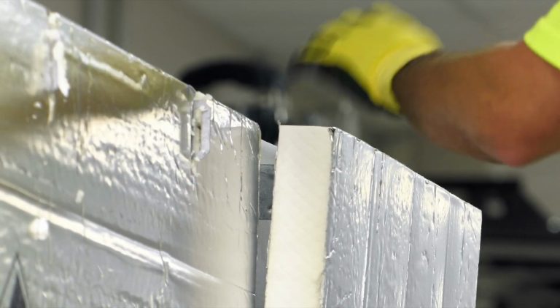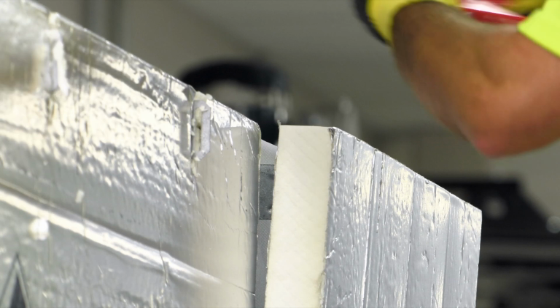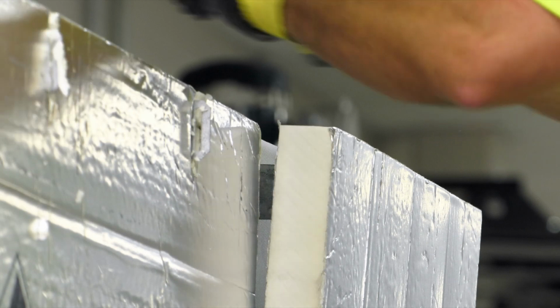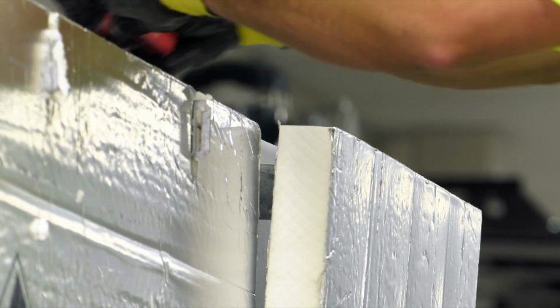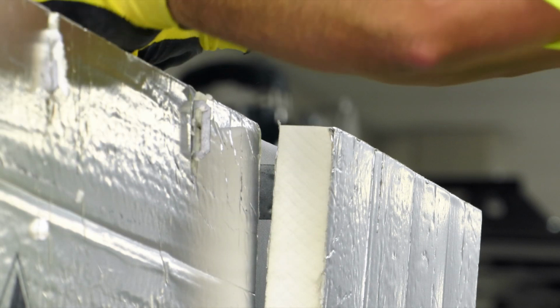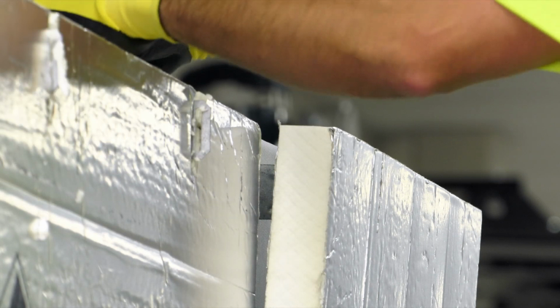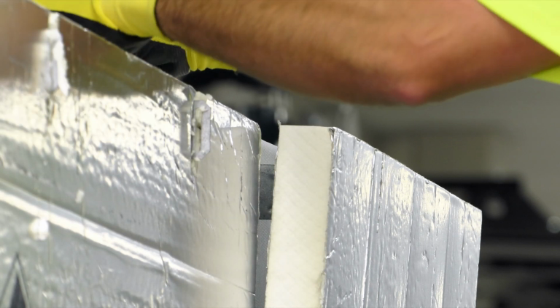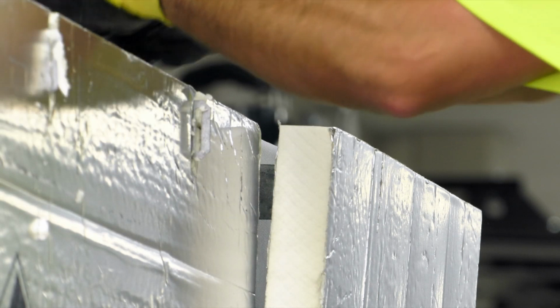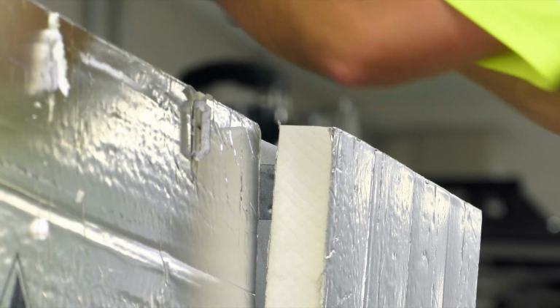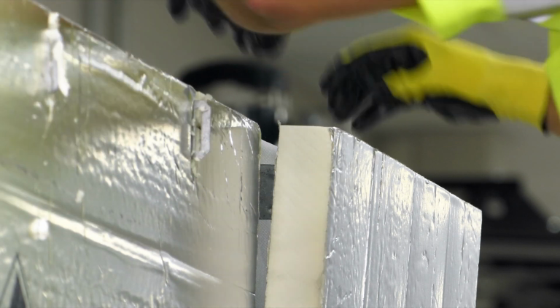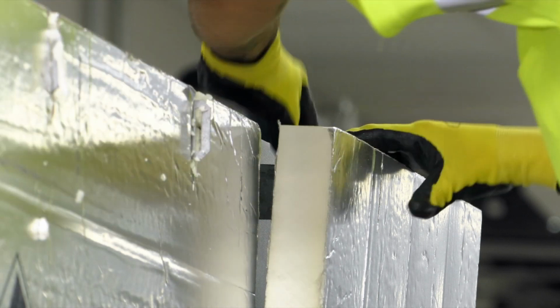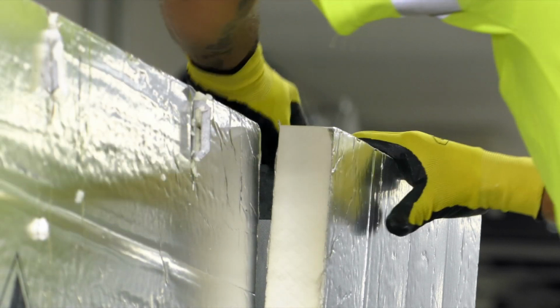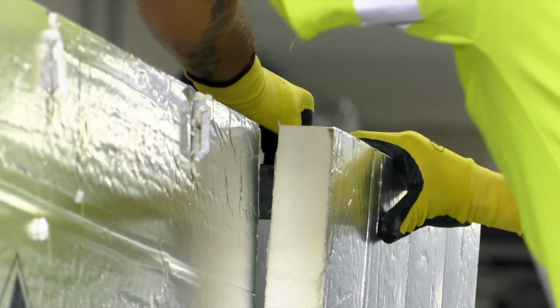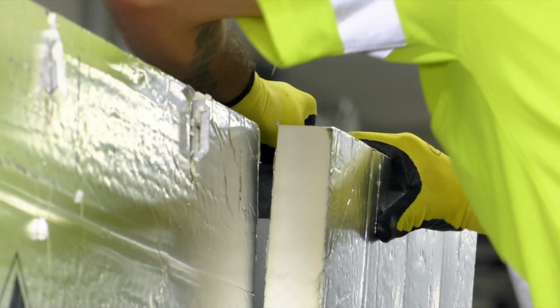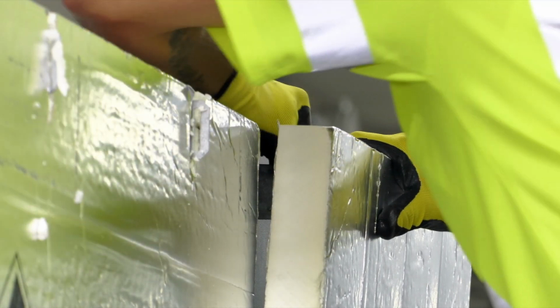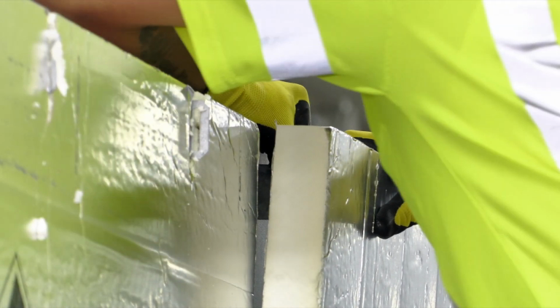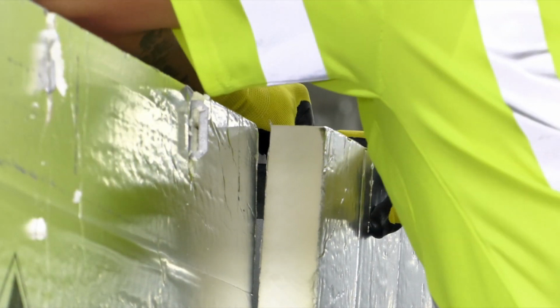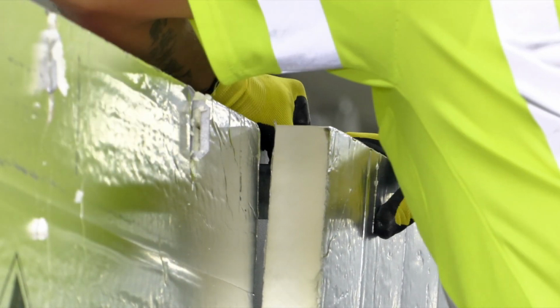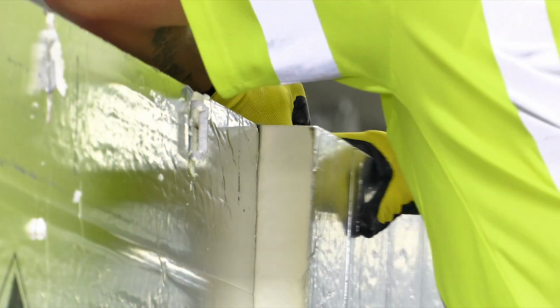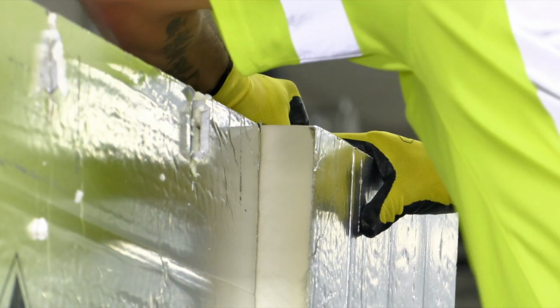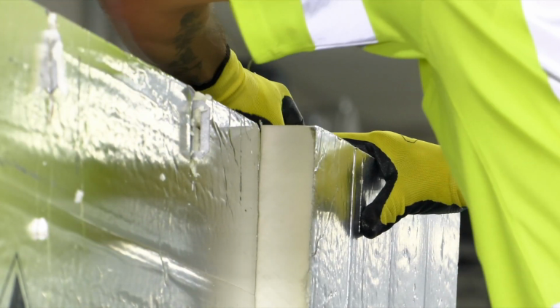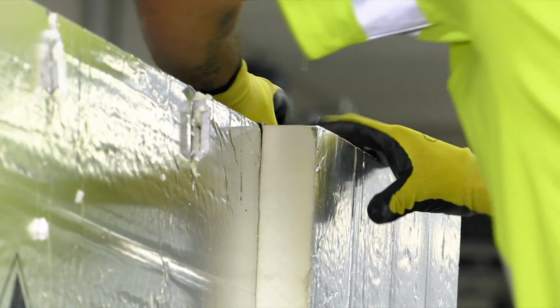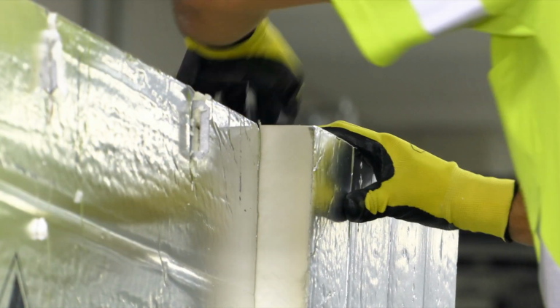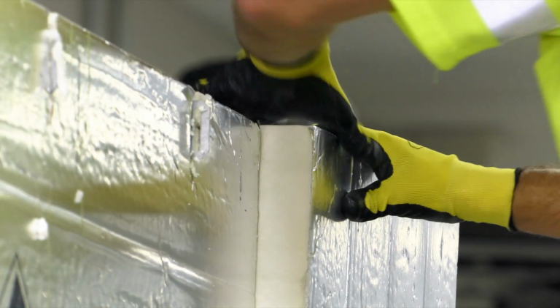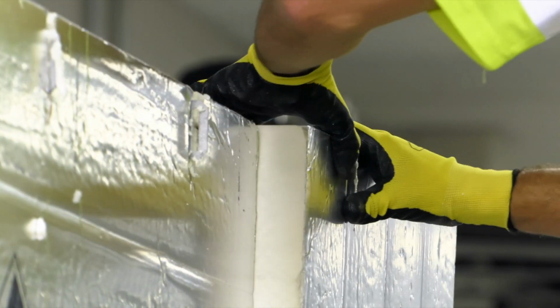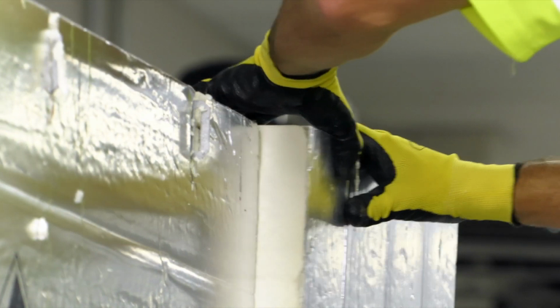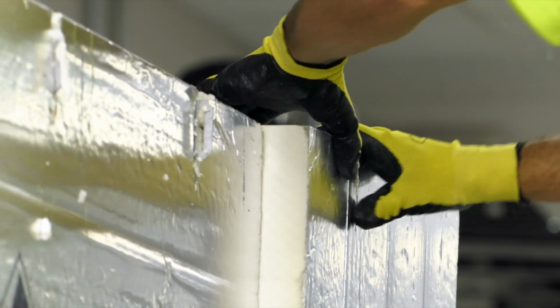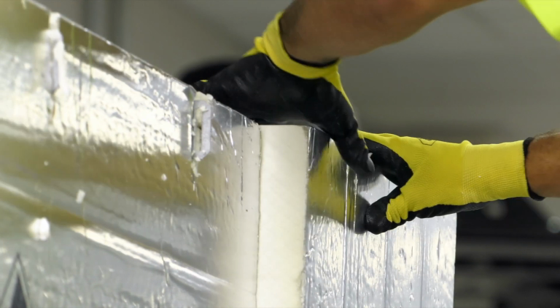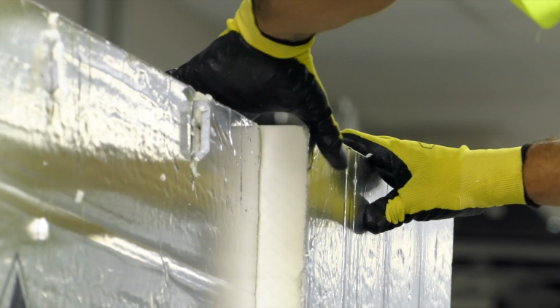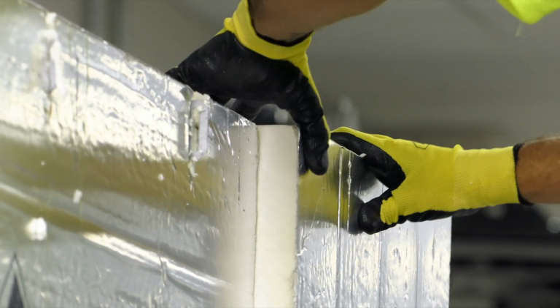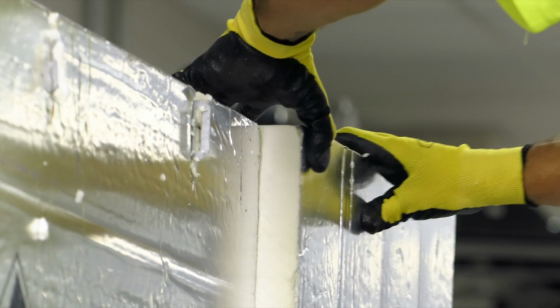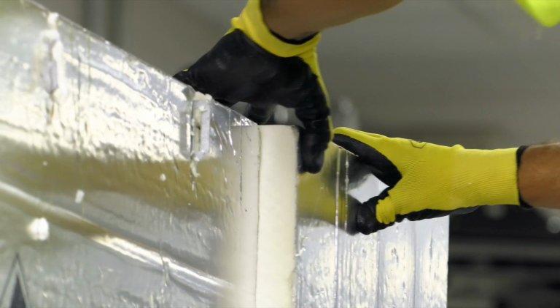Press the polyiso board firmly against the gypsum to ensure a tight fit.